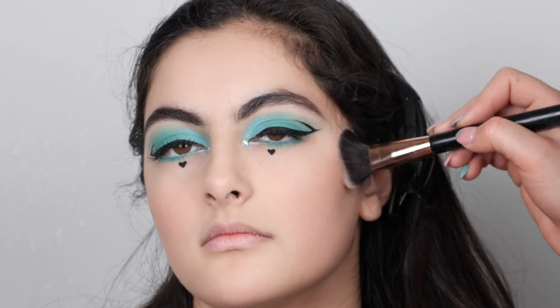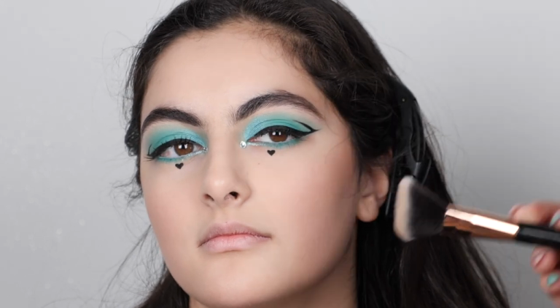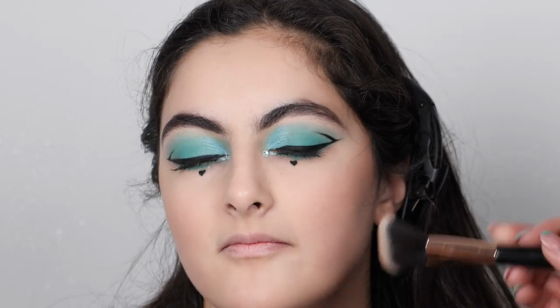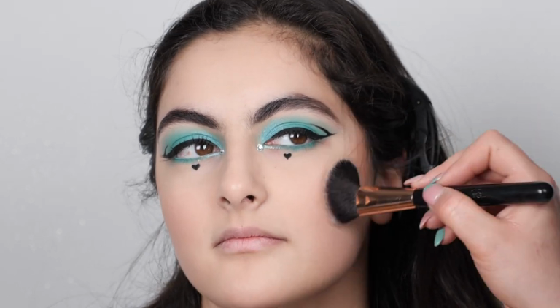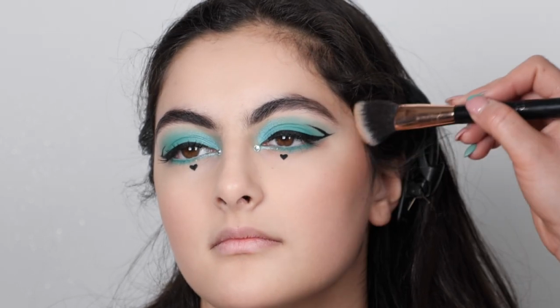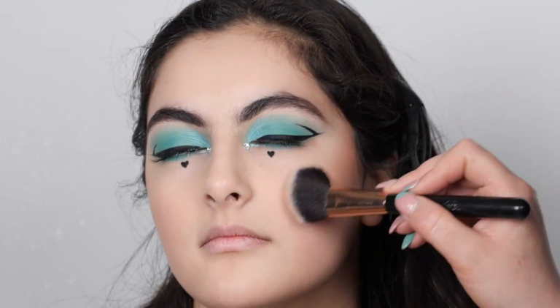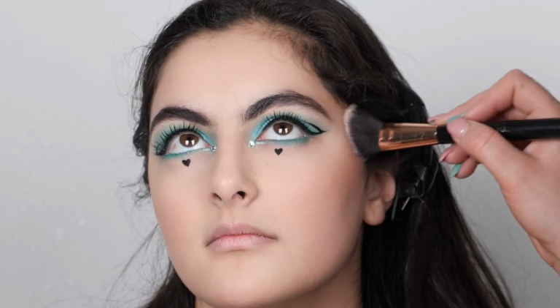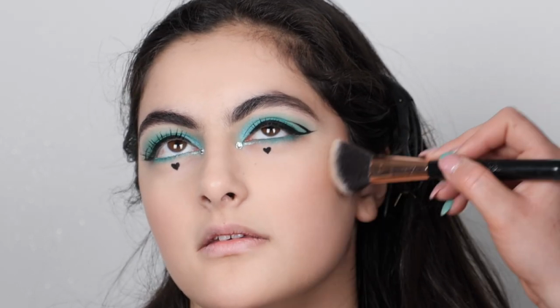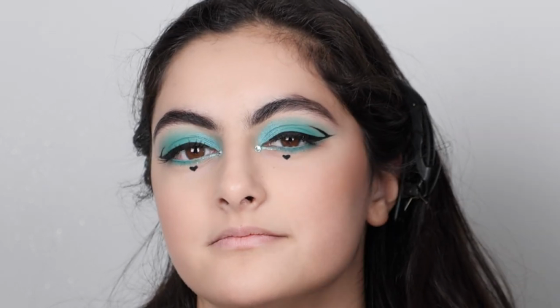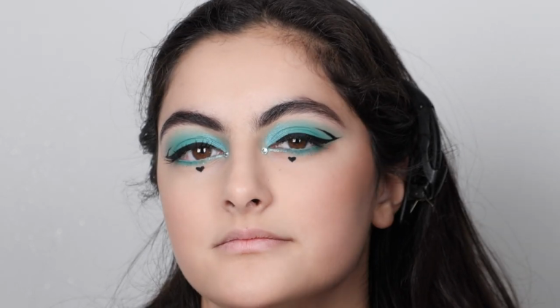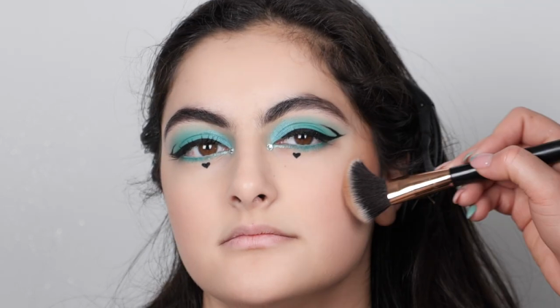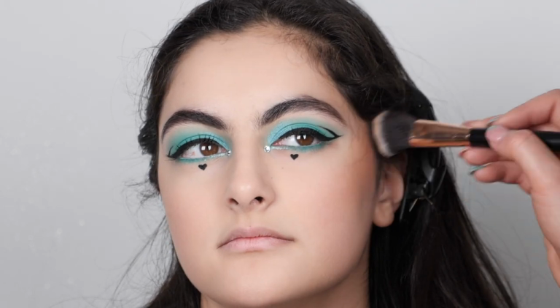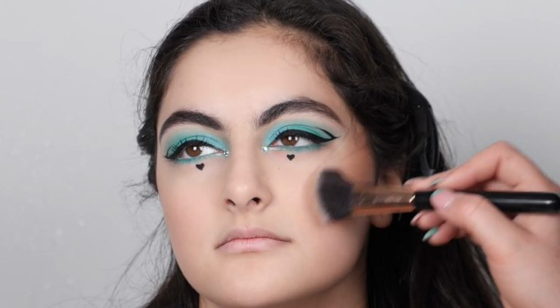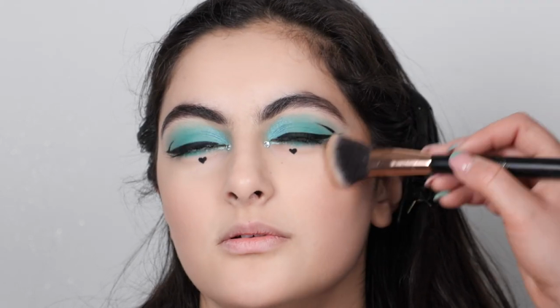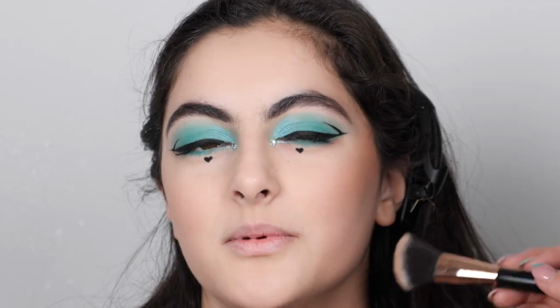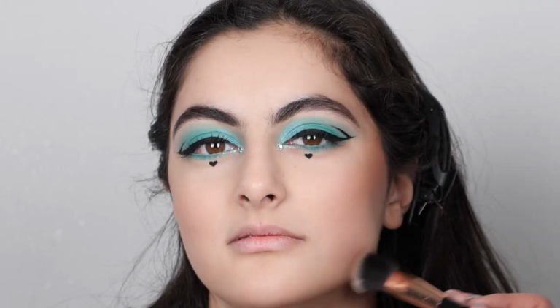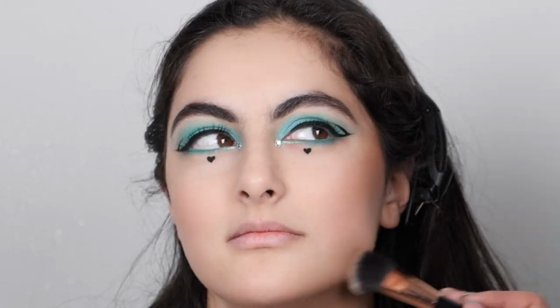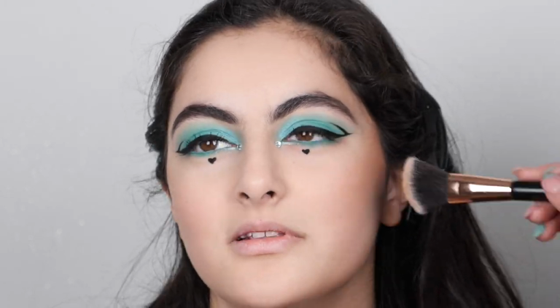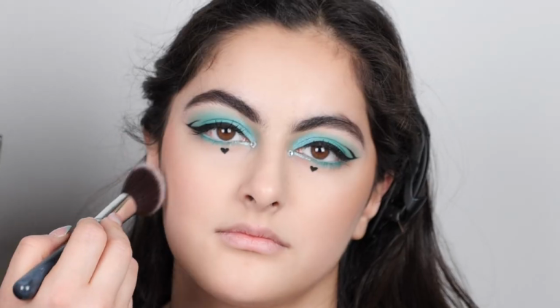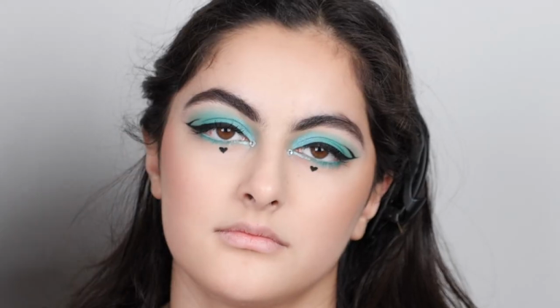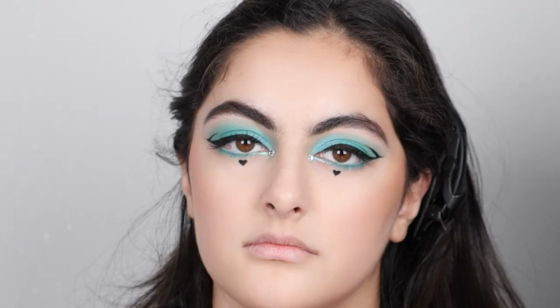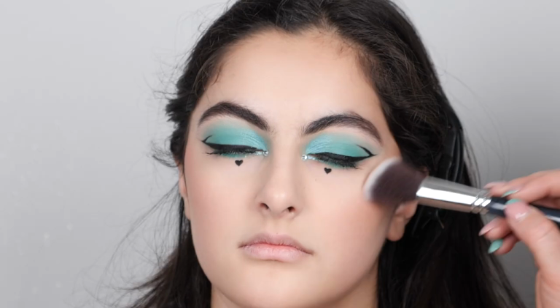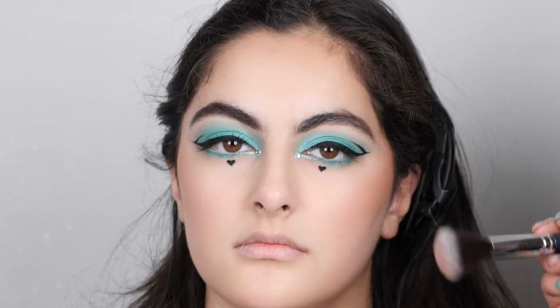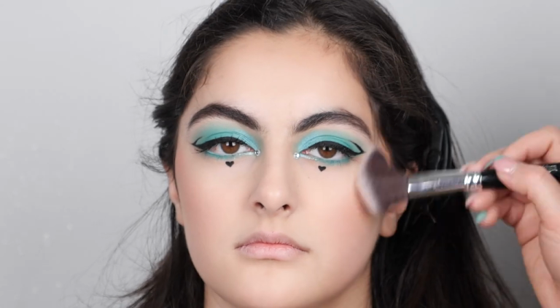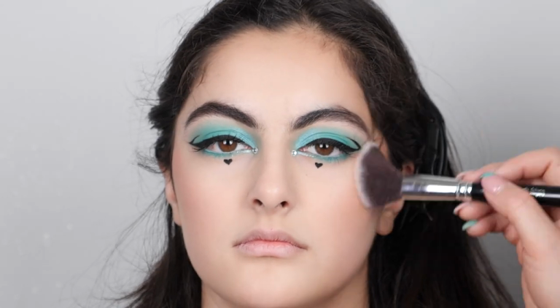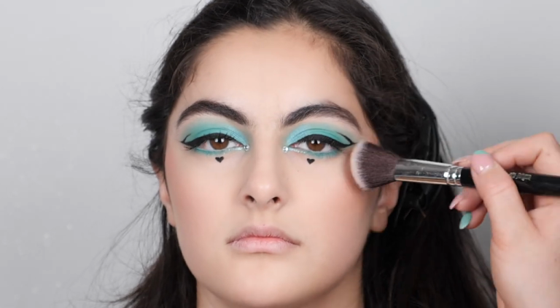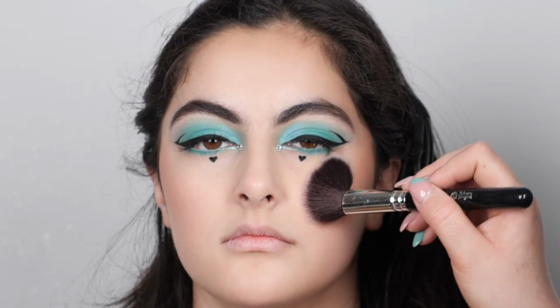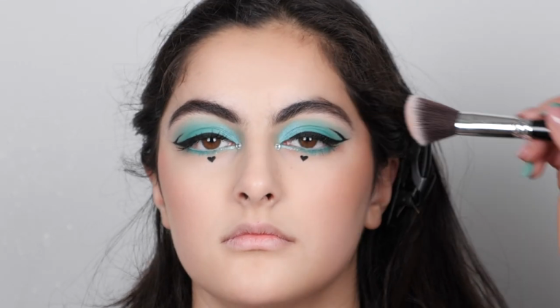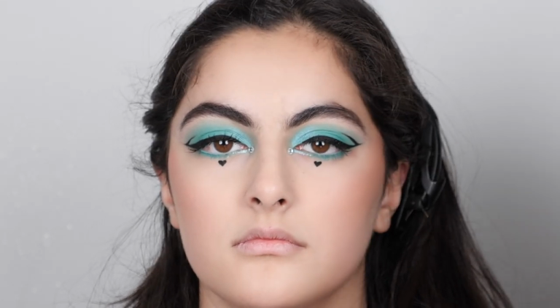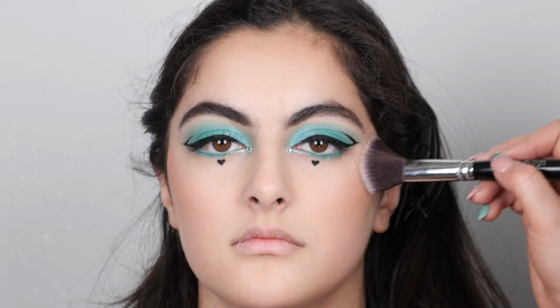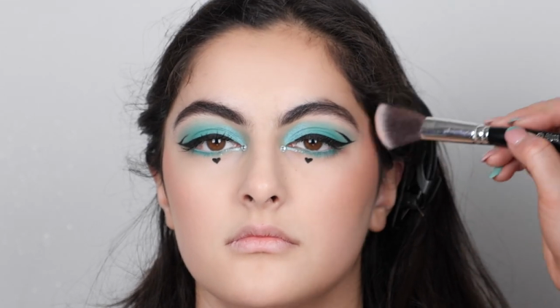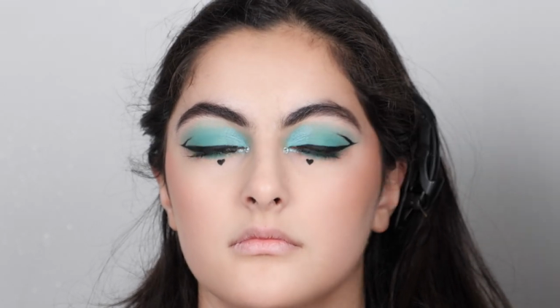We've warmed up my face with contour, put it on my jawline and my cheekbones, put blush on my cheeks, and then highlighter on the highlighted points of the face.